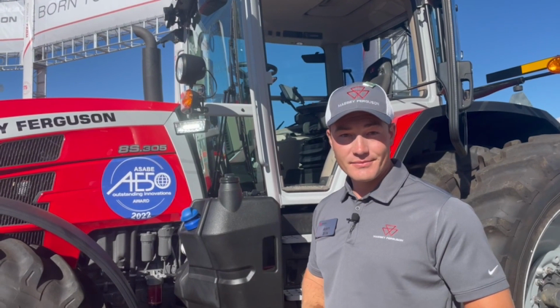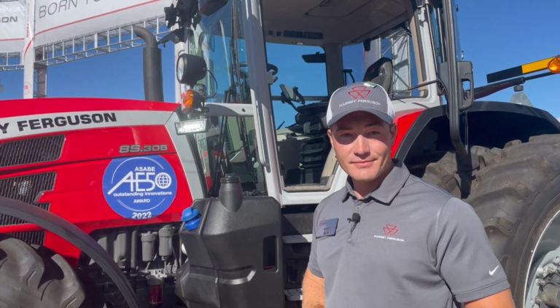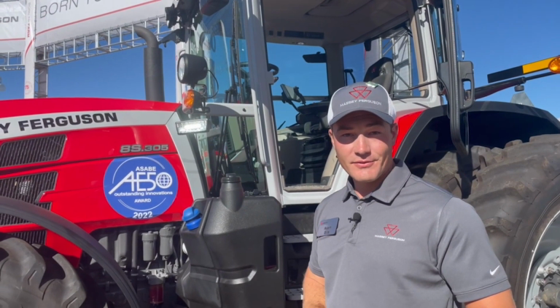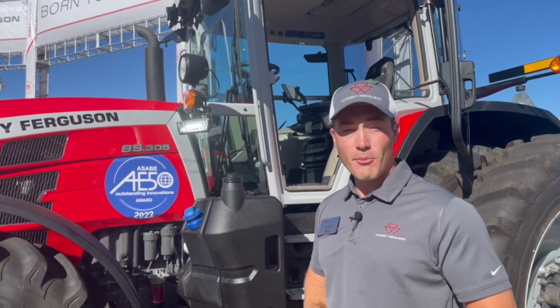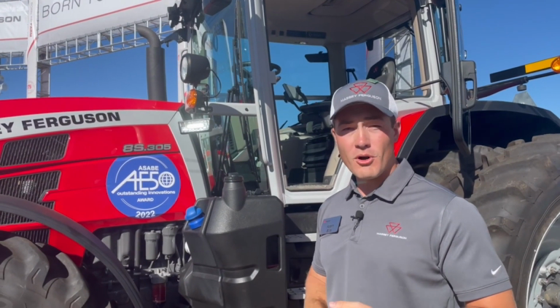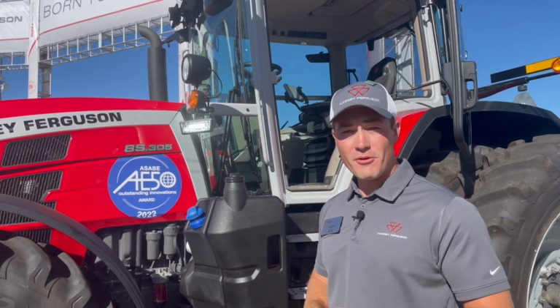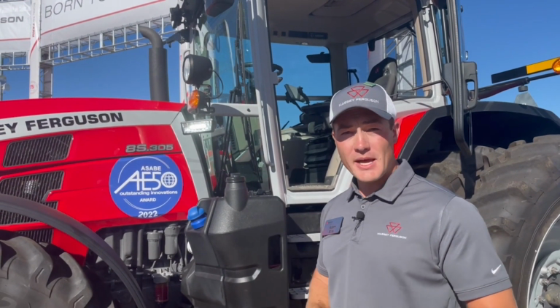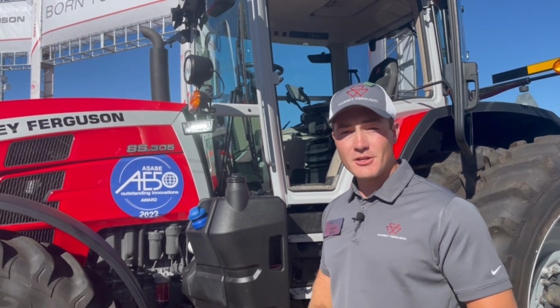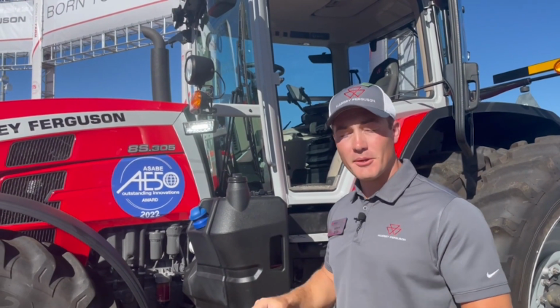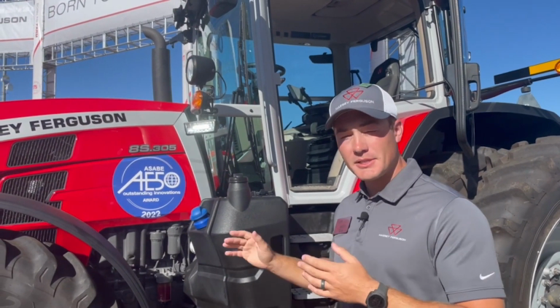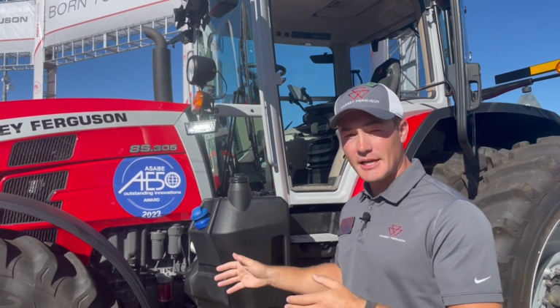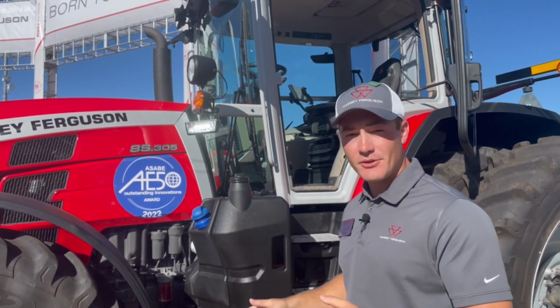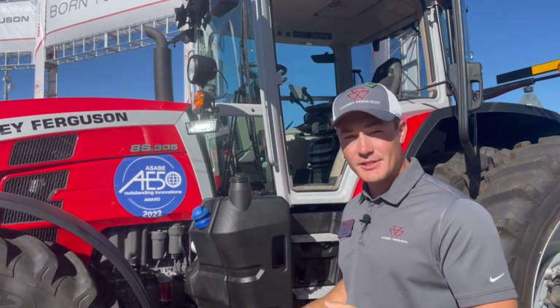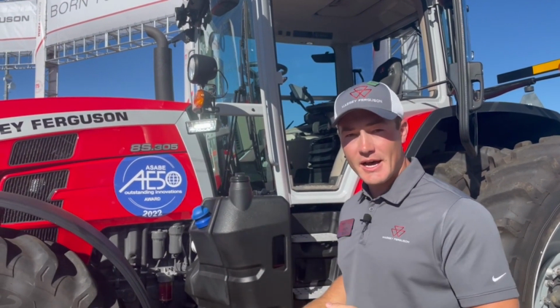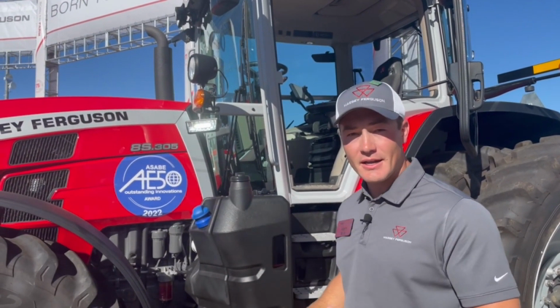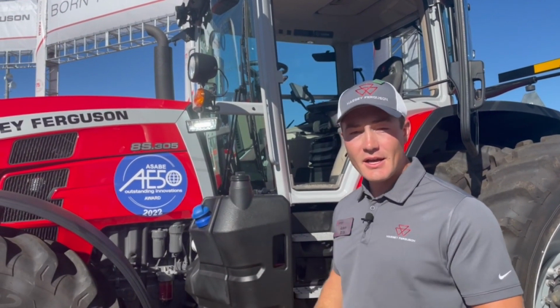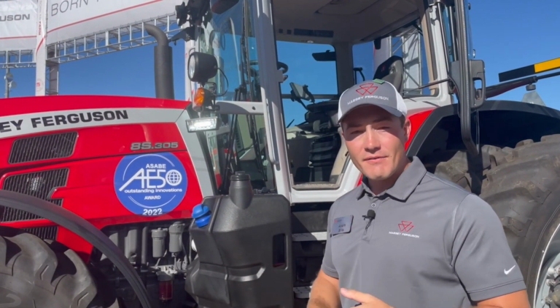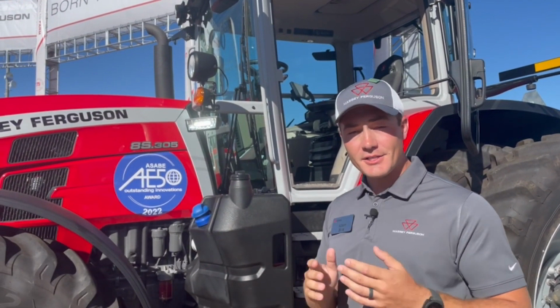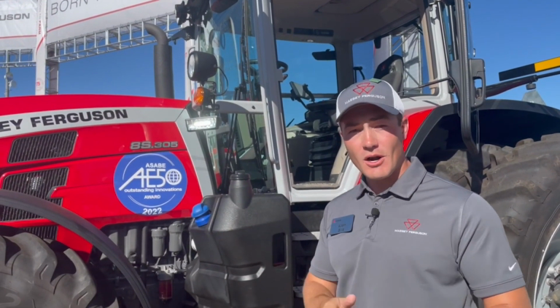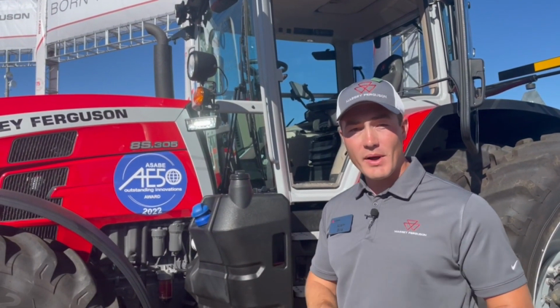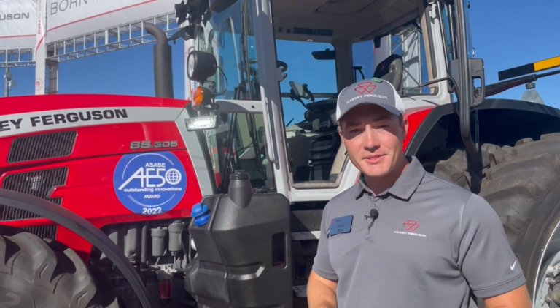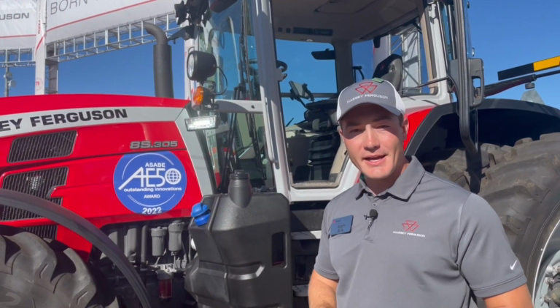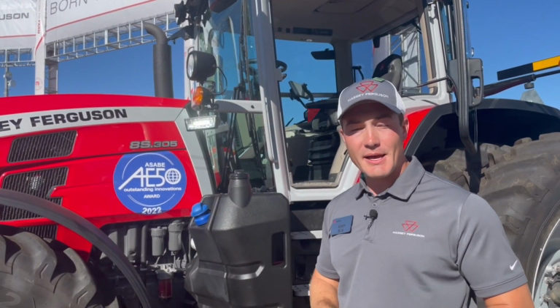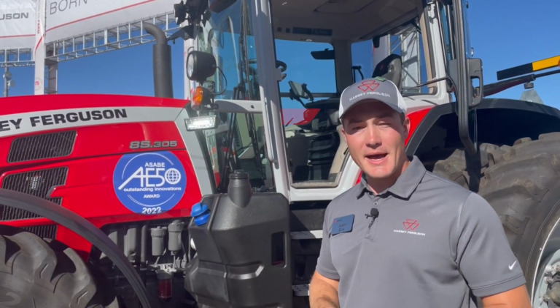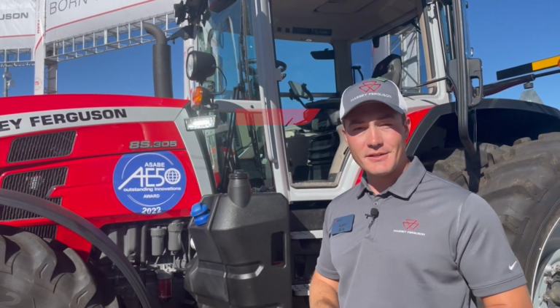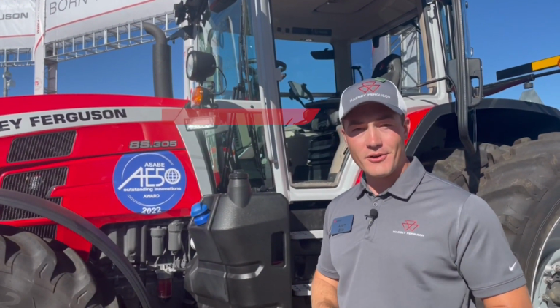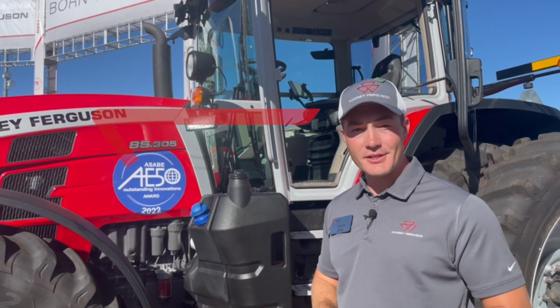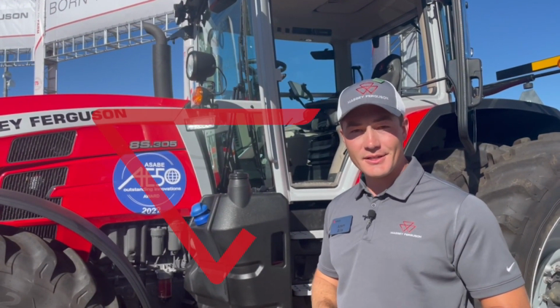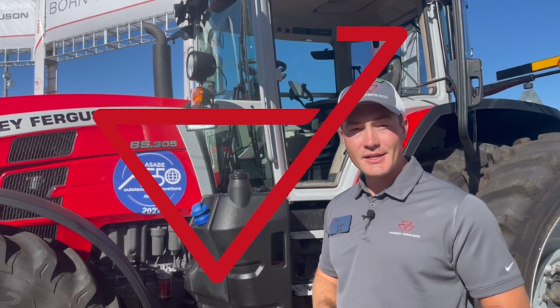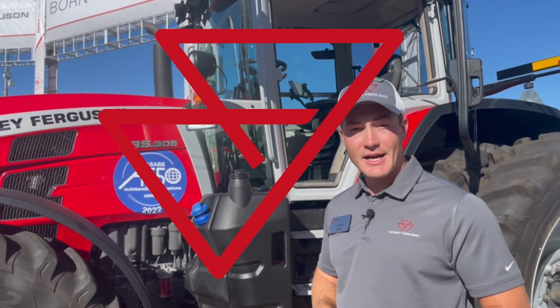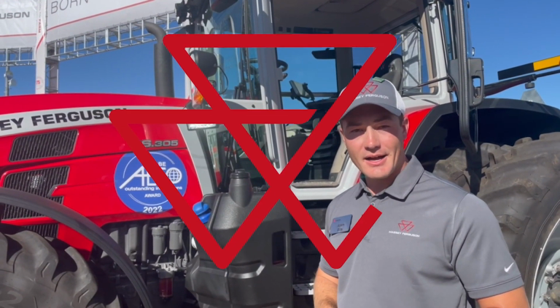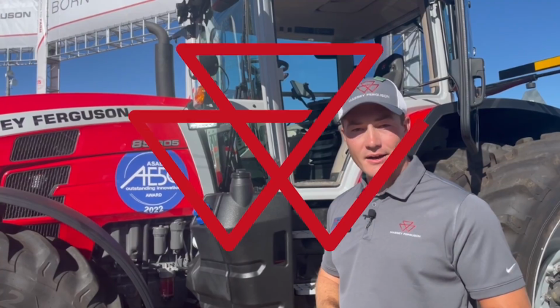For more information on the Protect You design, visit our website at MasseyFerguson.com.